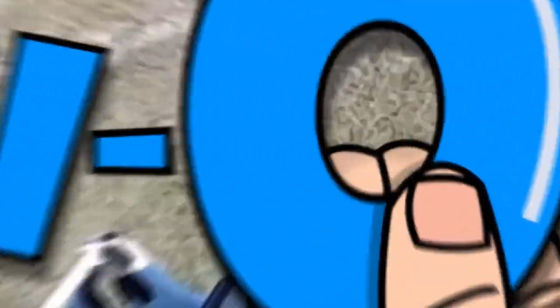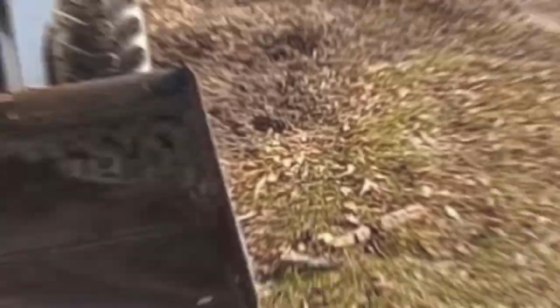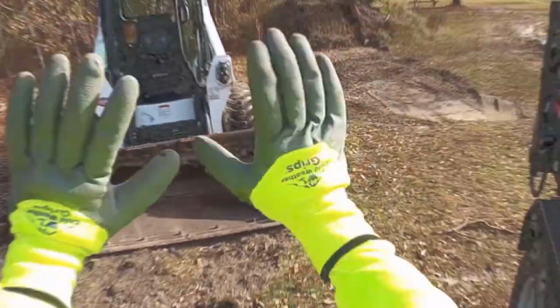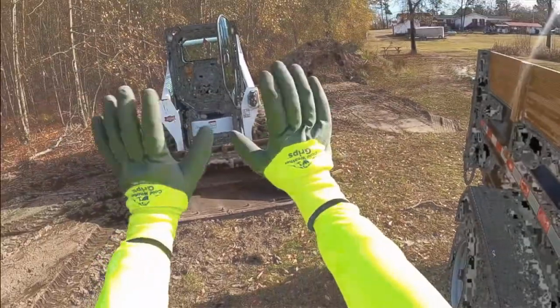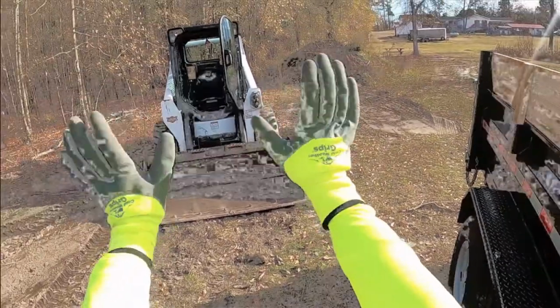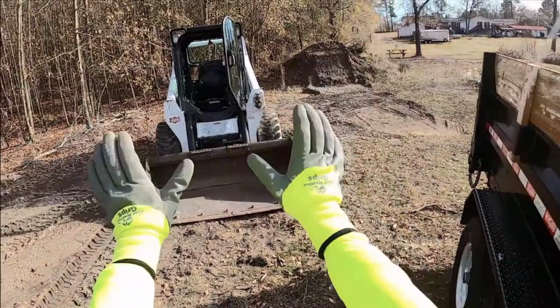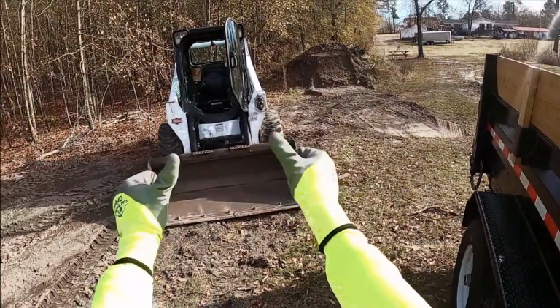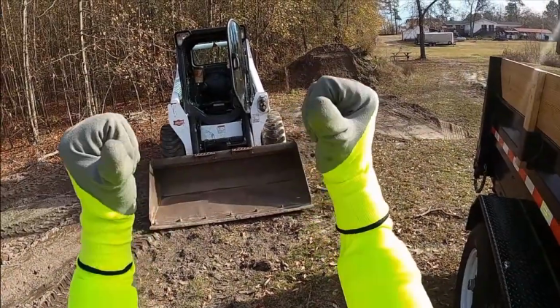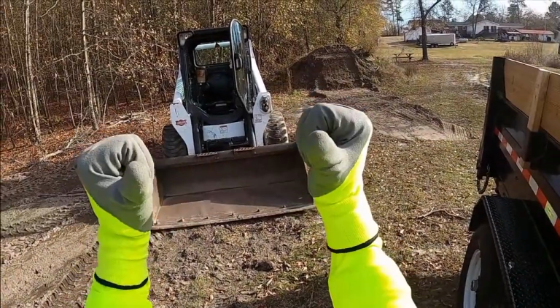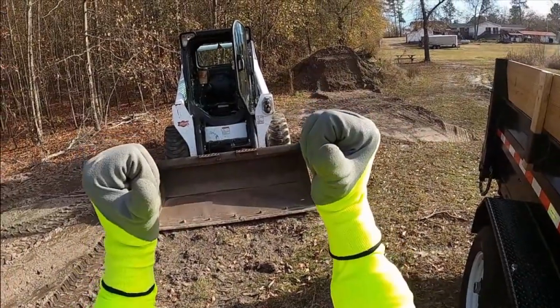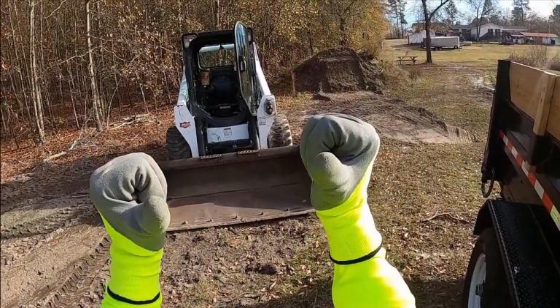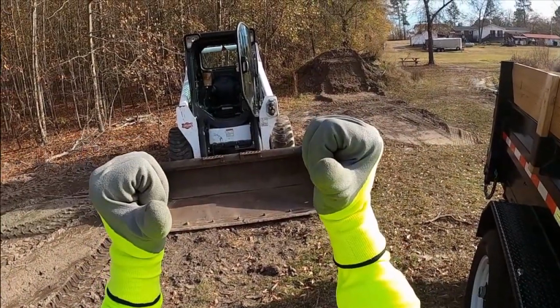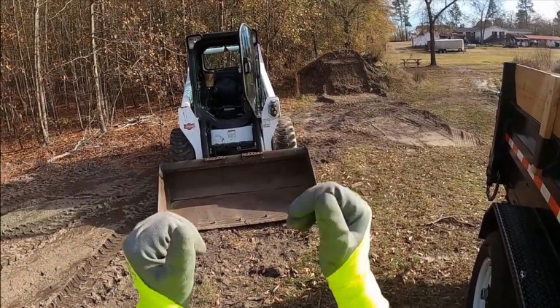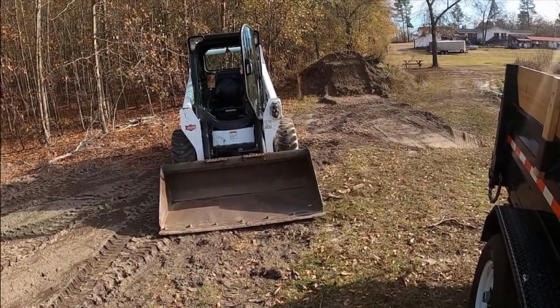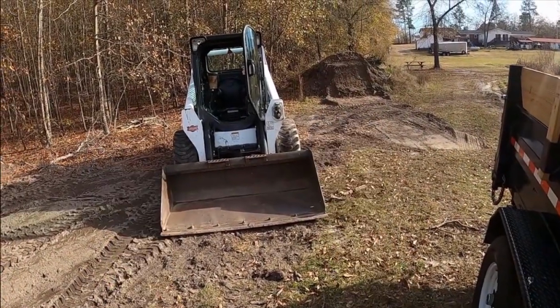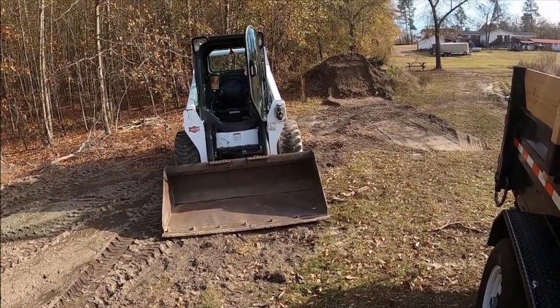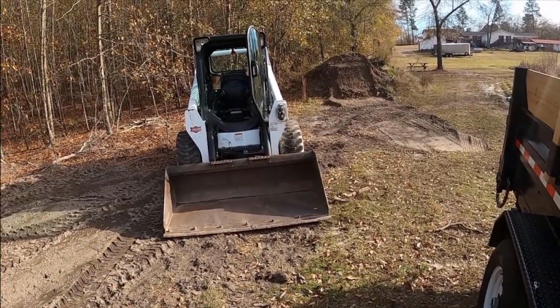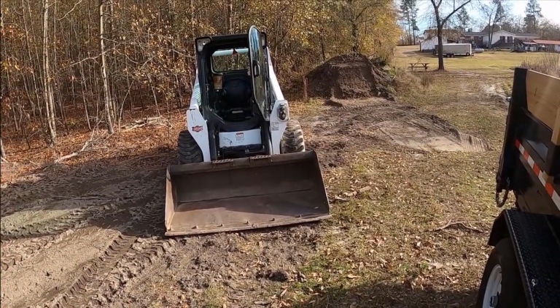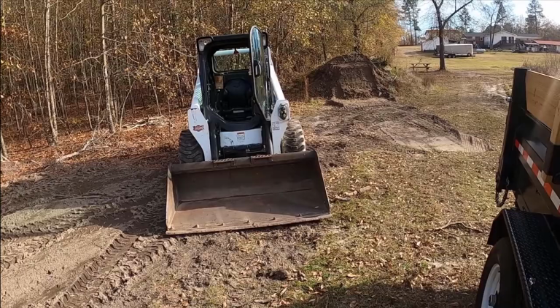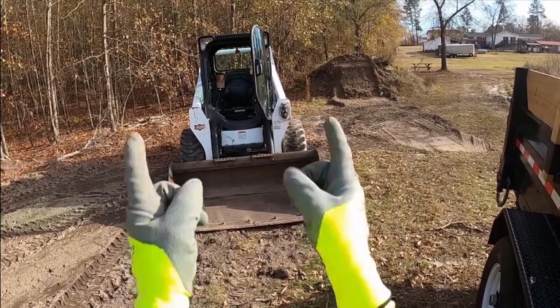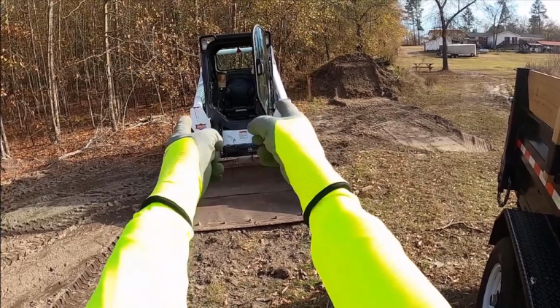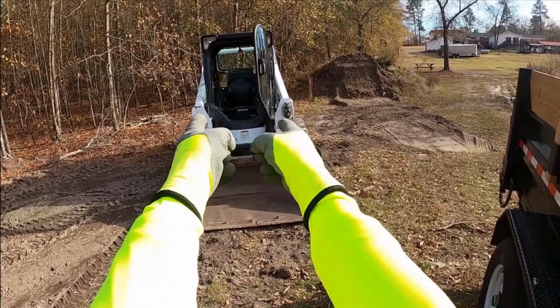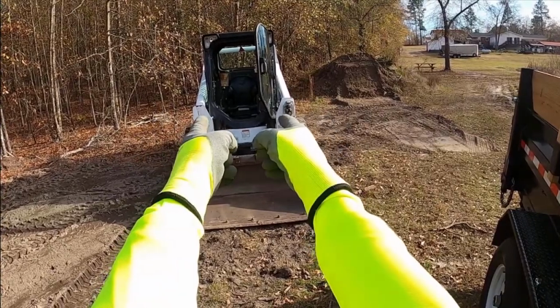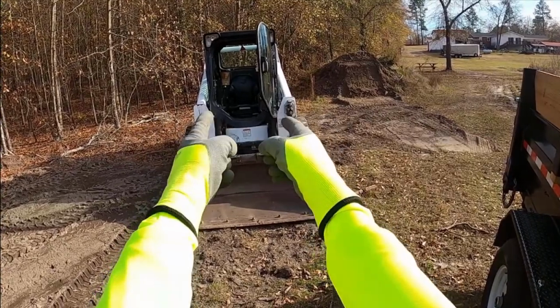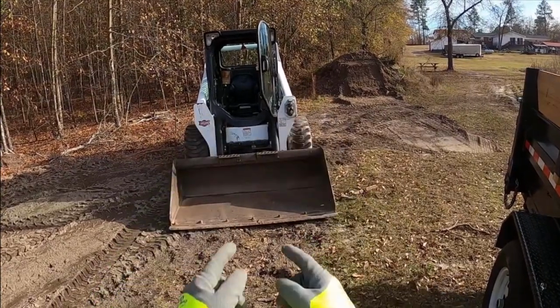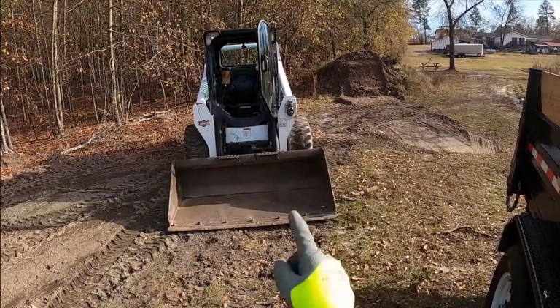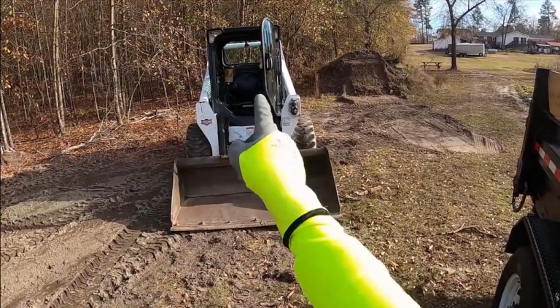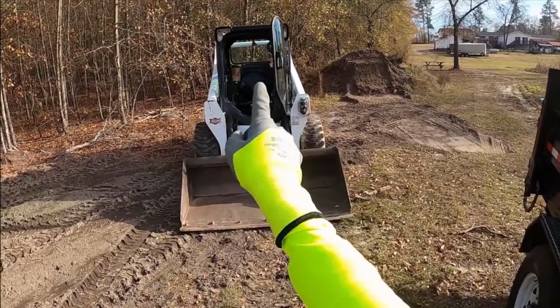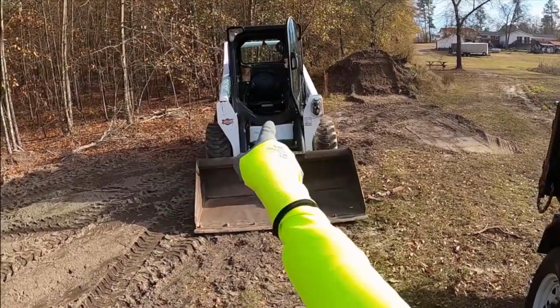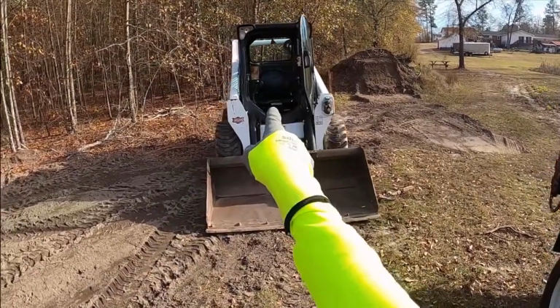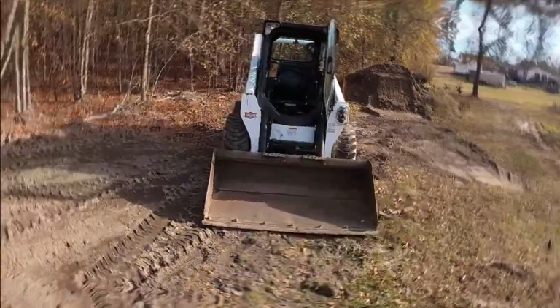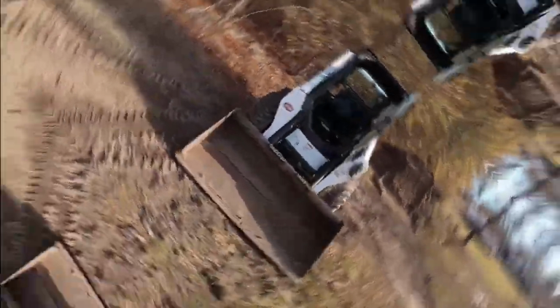Hey everybody, I'm Travio, and today I think we ought to learn about this skid steer.